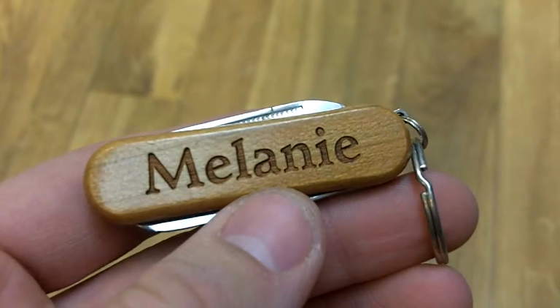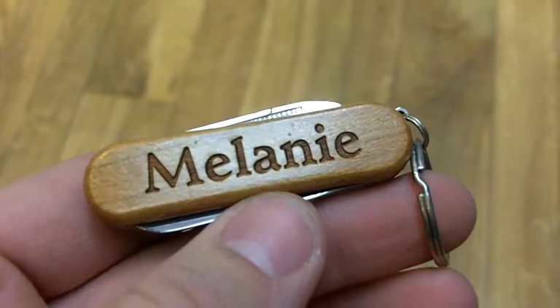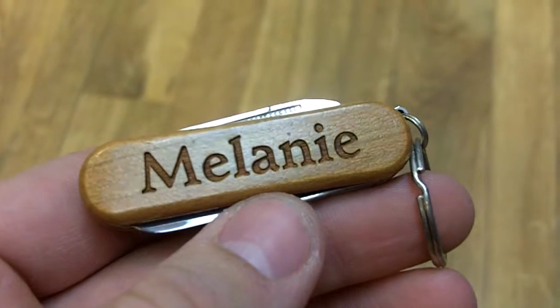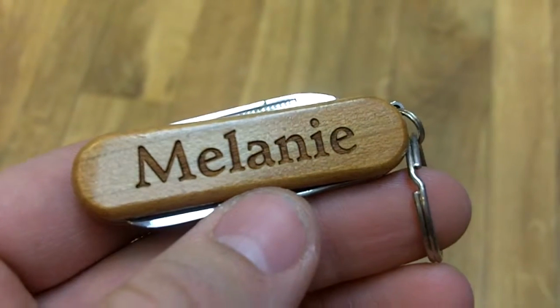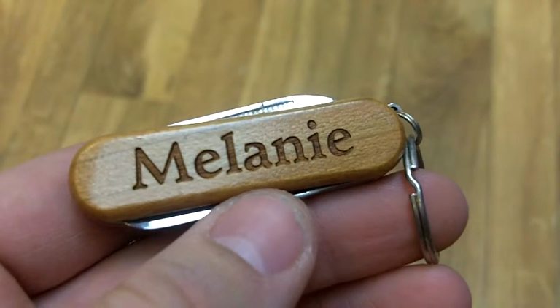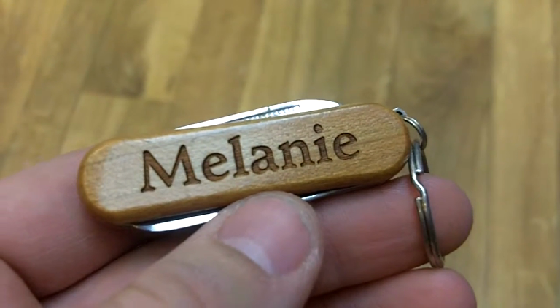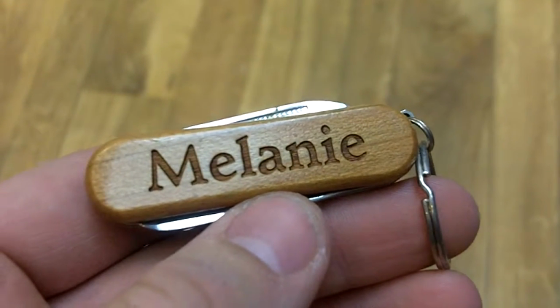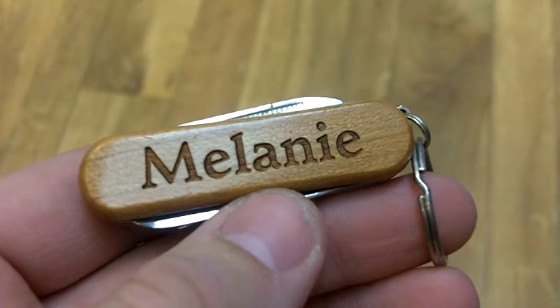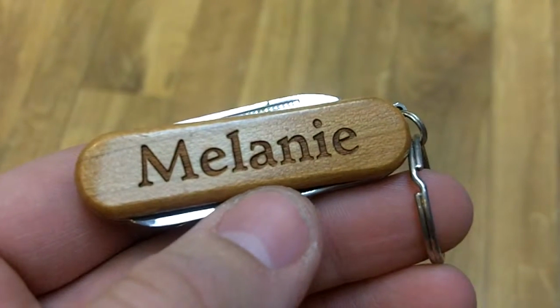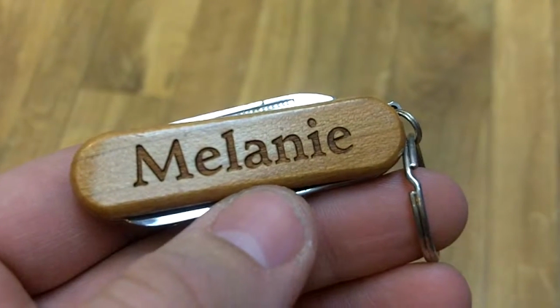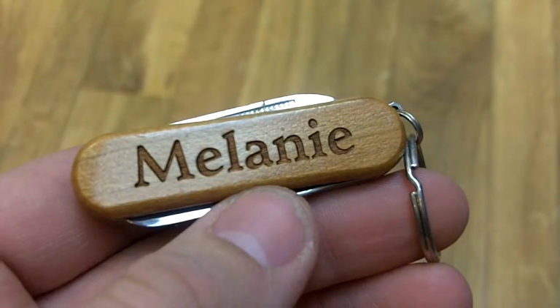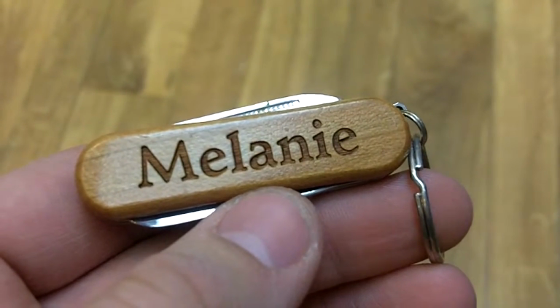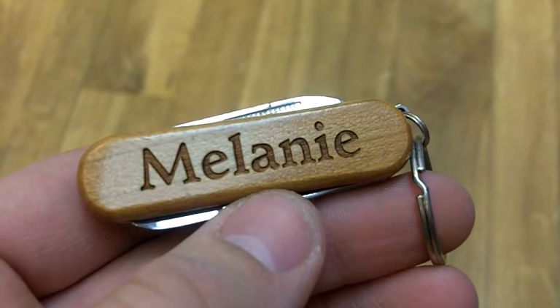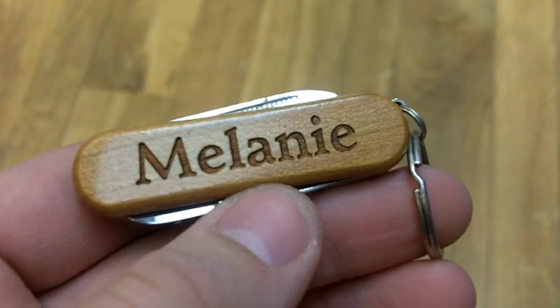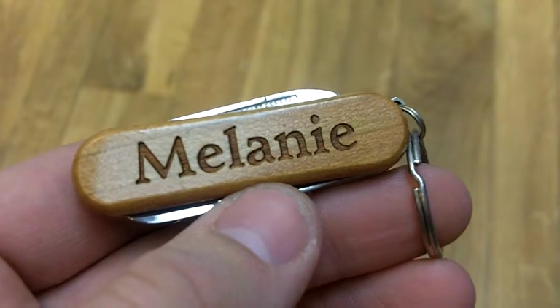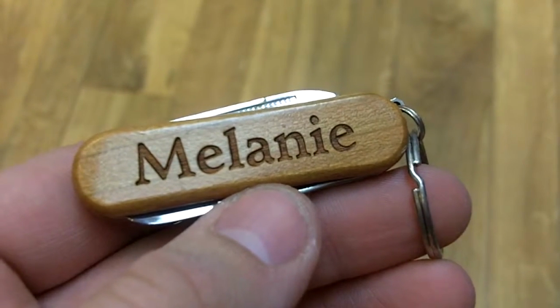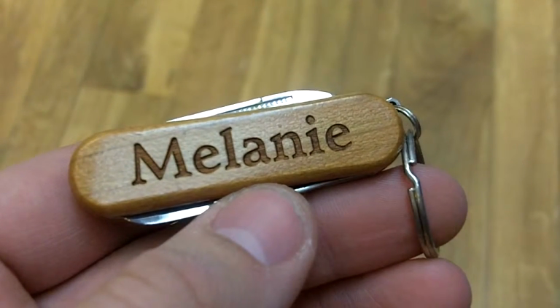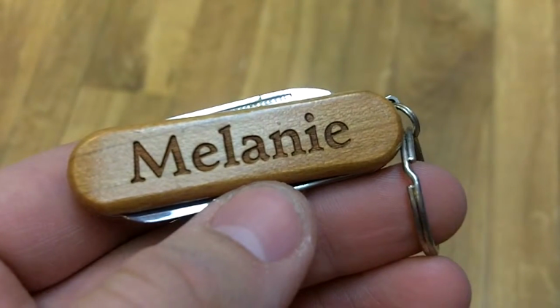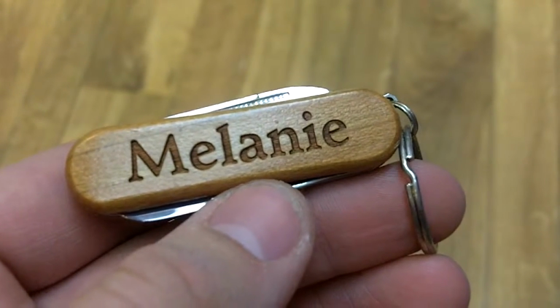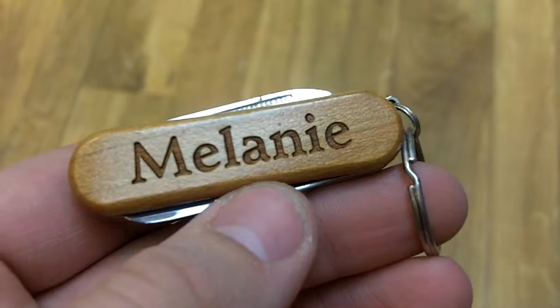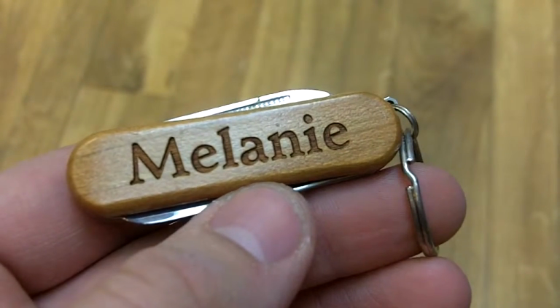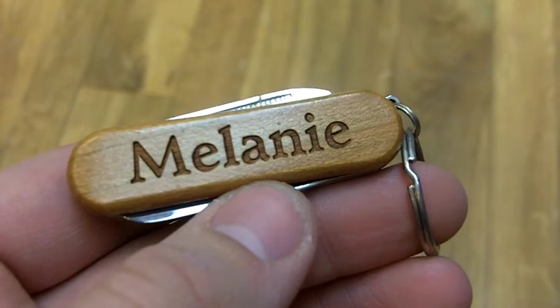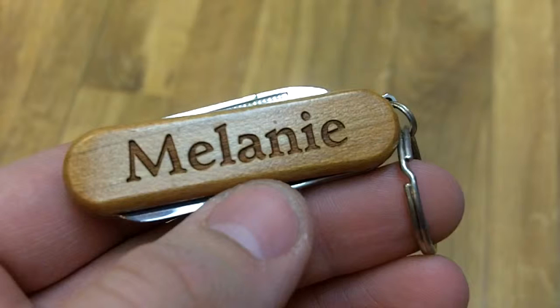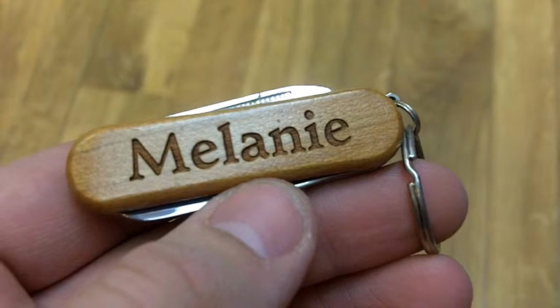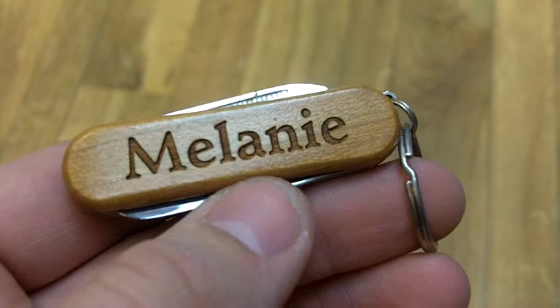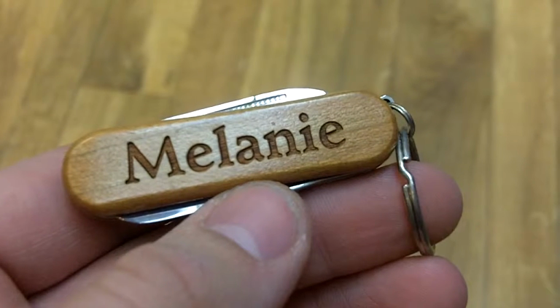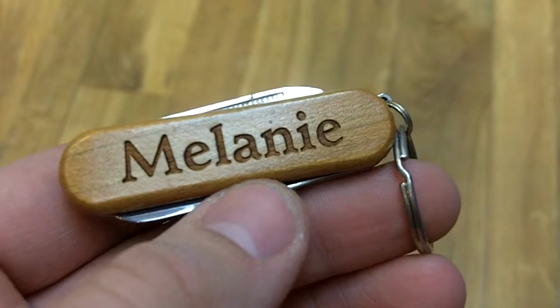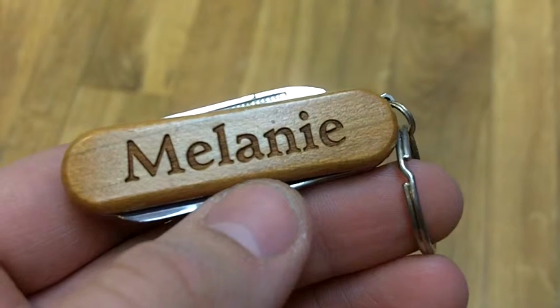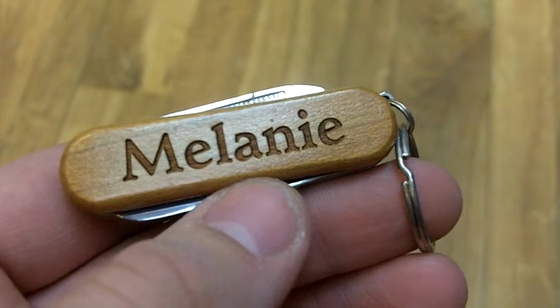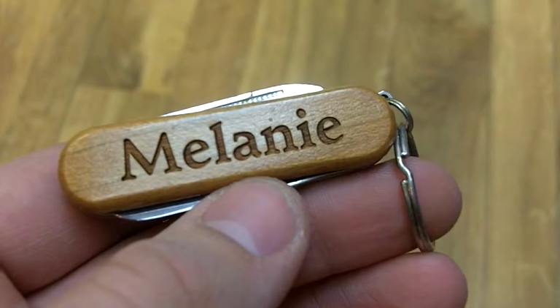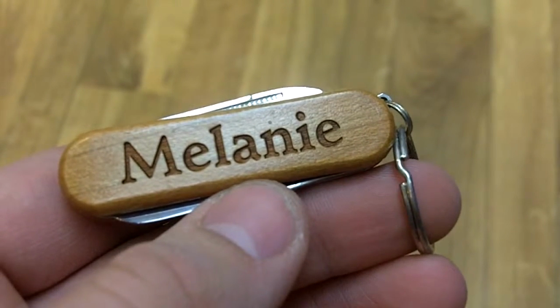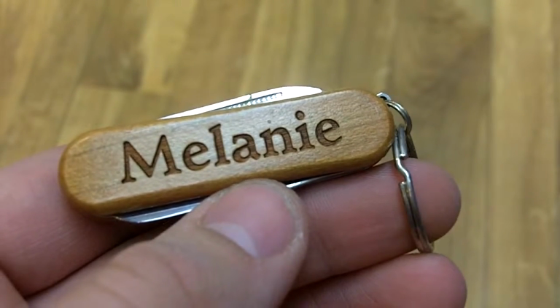Here we have Melanie — it's a personalized pocket wing carver. As you can see, it's Melanie right there, engraved across the side in a nice font, and you'll notice the actual sheen to the wood.